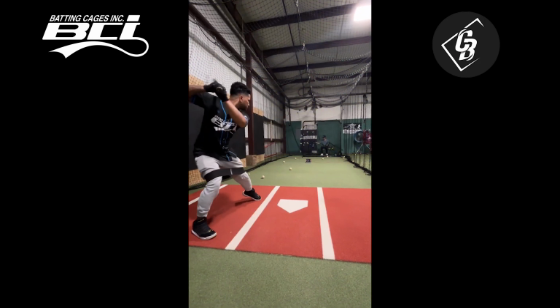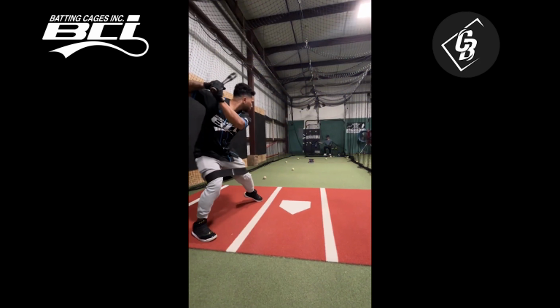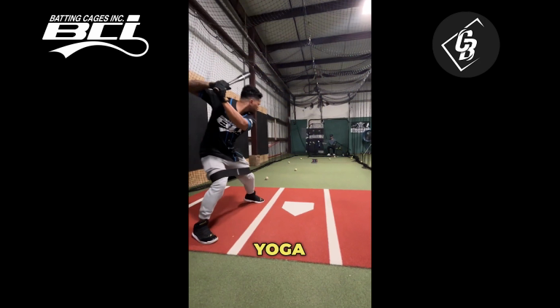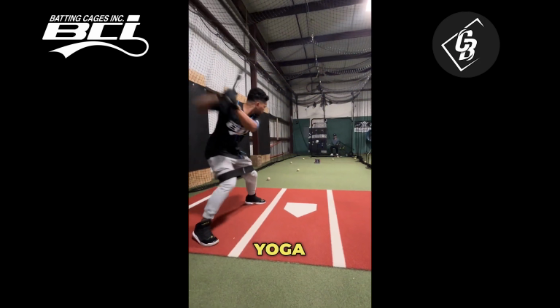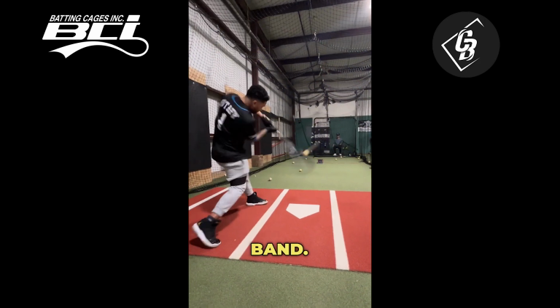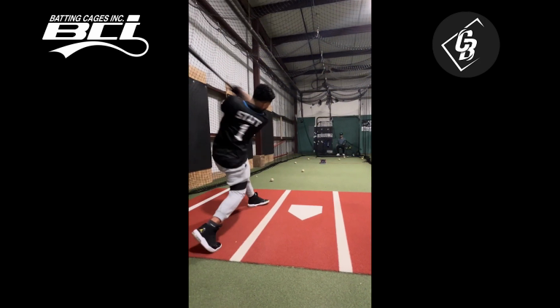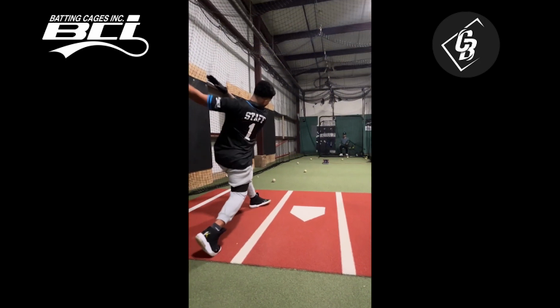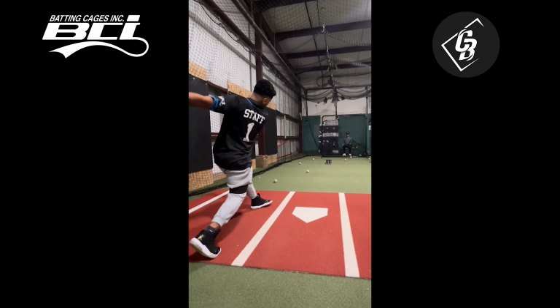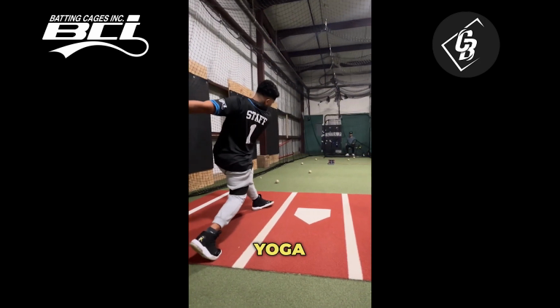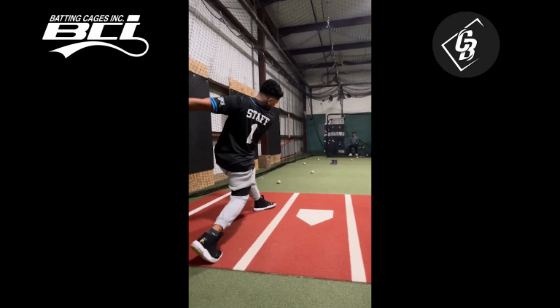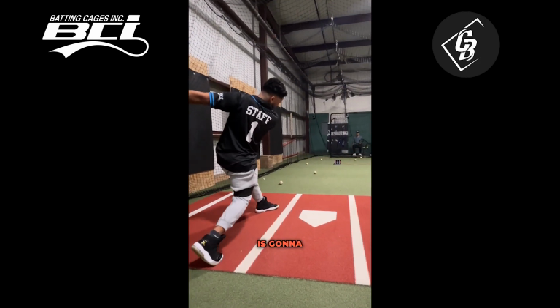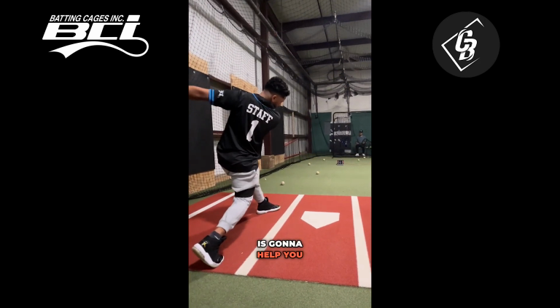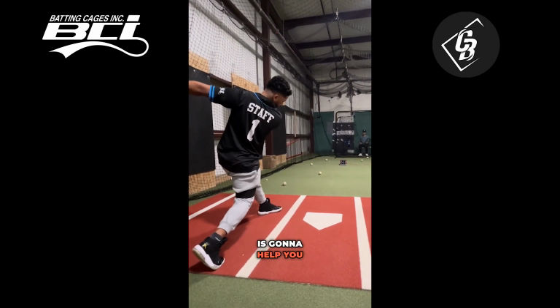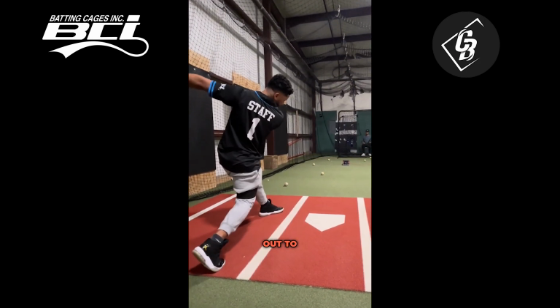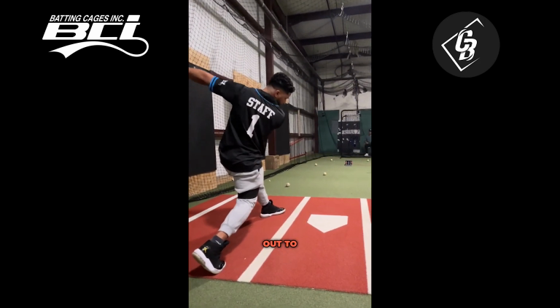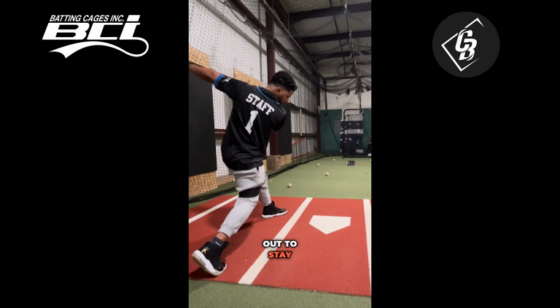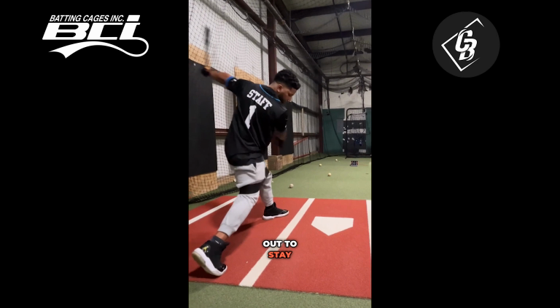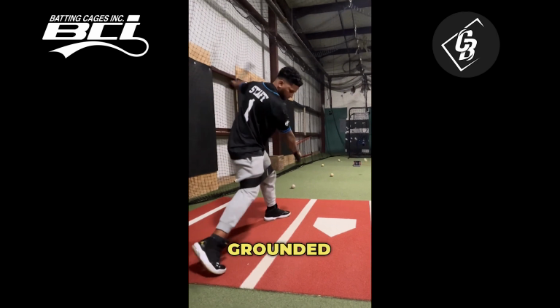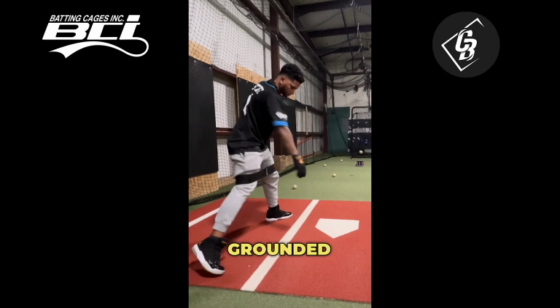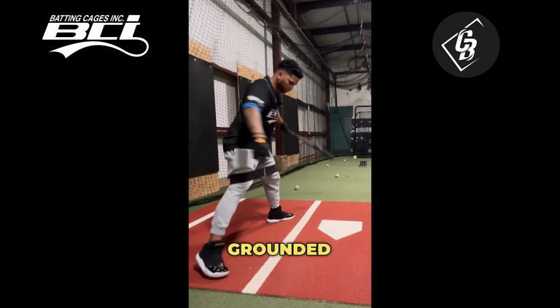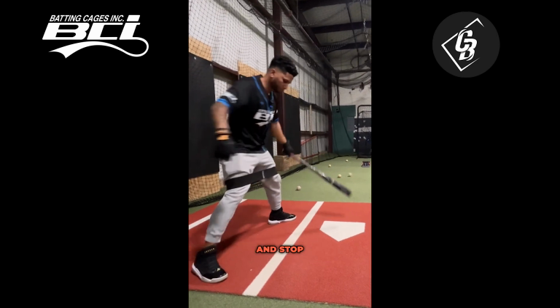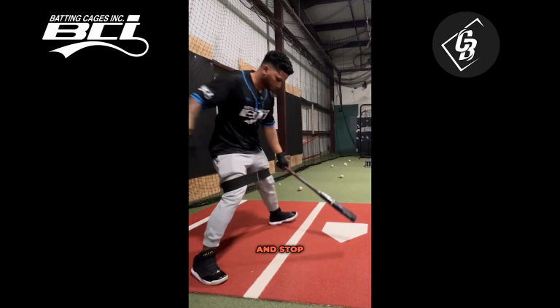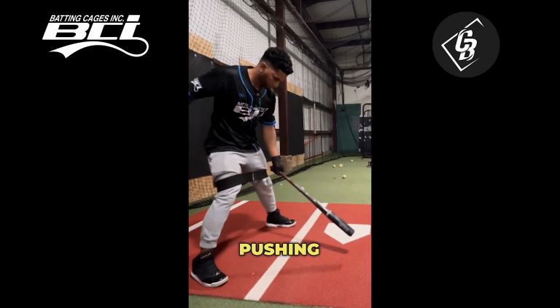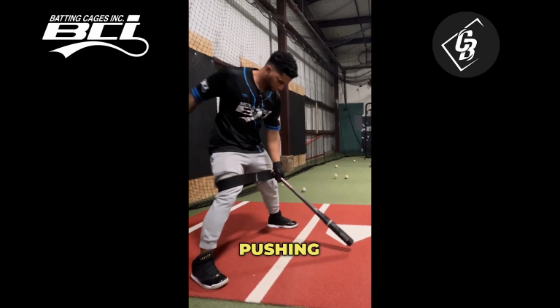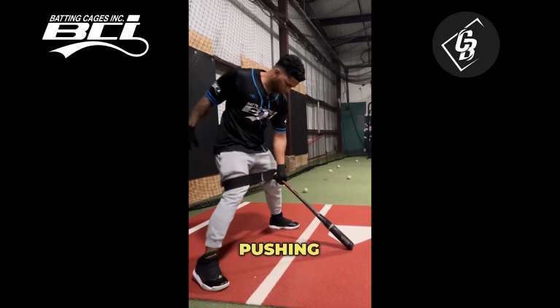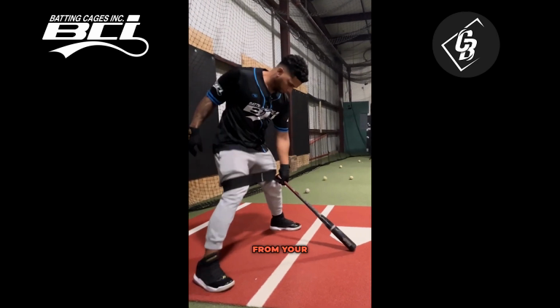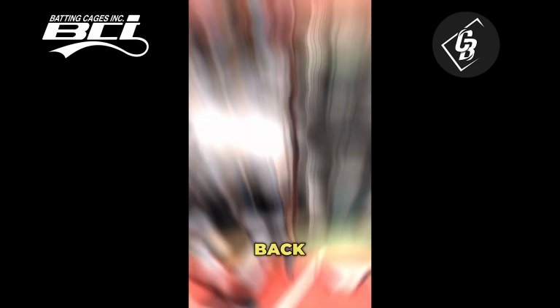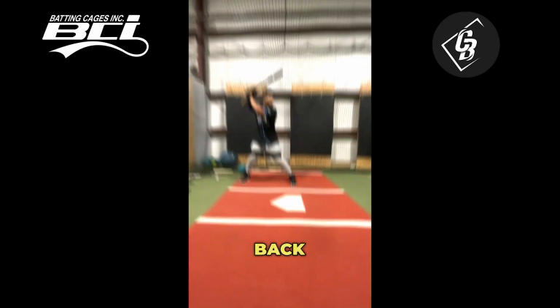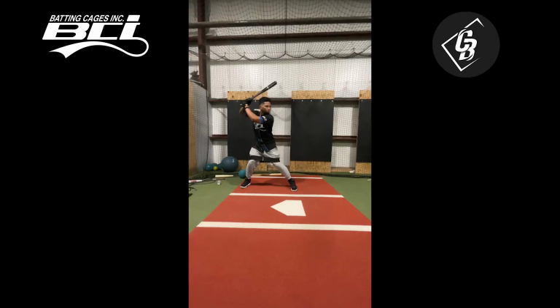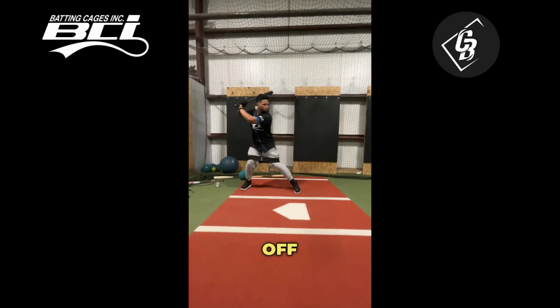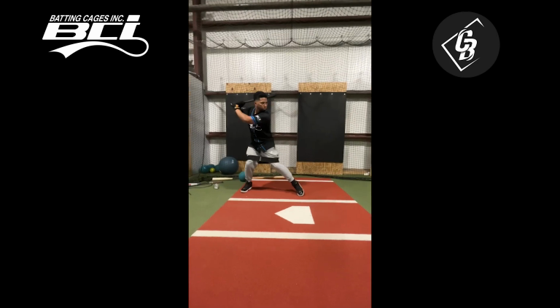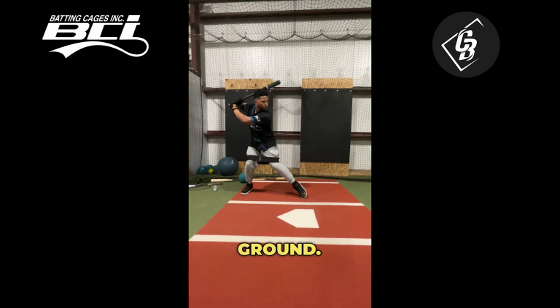A yoga band. A yoga band is going to help you out to stay grounded and stop pushing from your back leg off the ground.